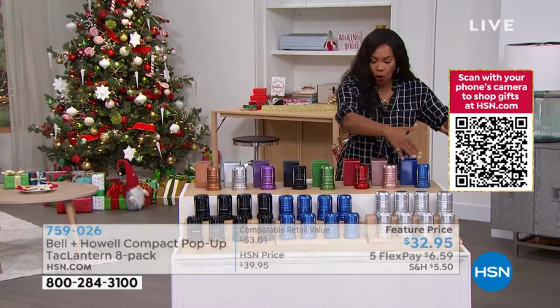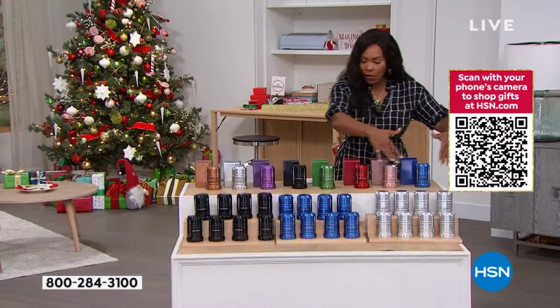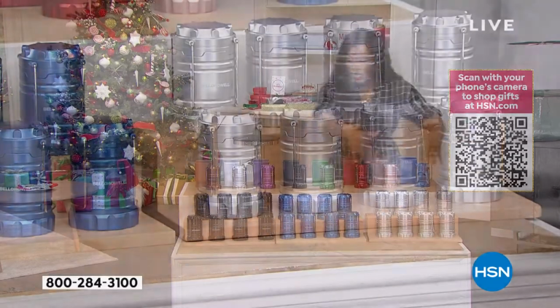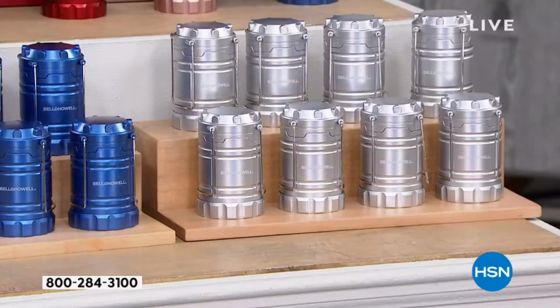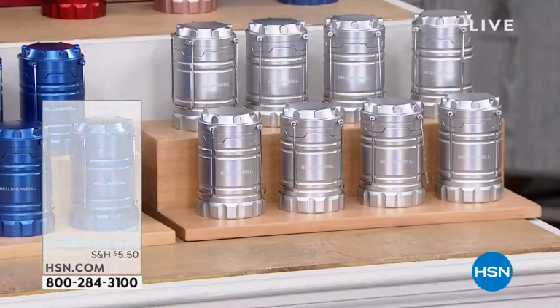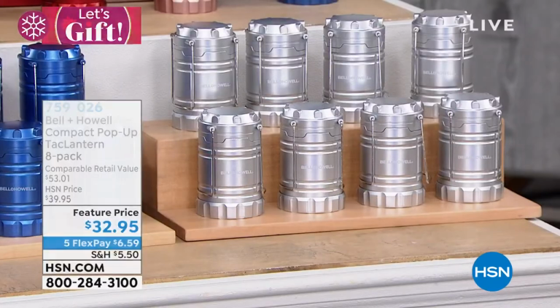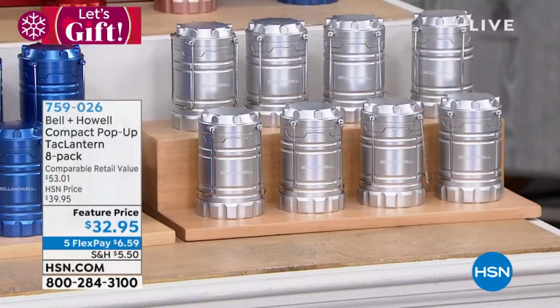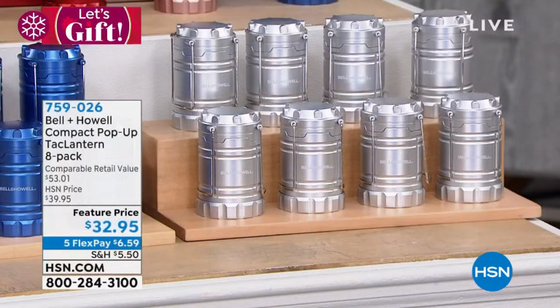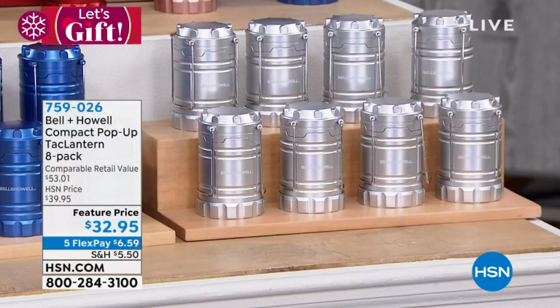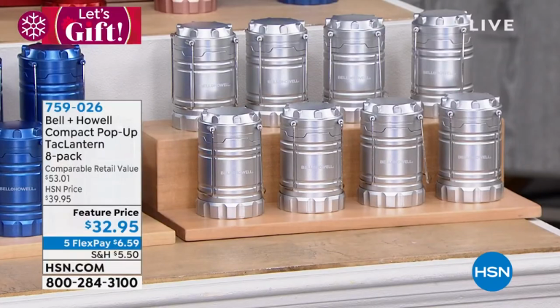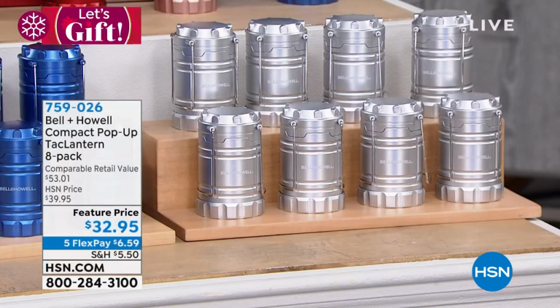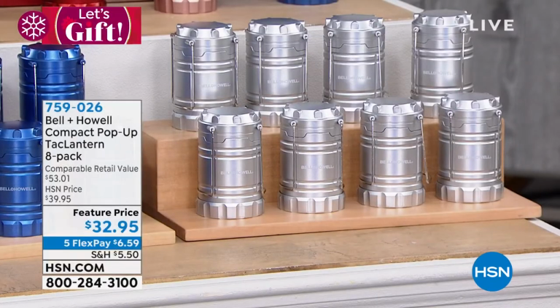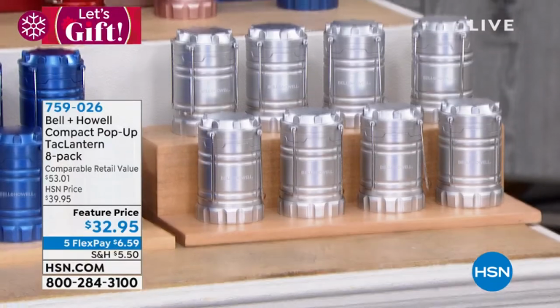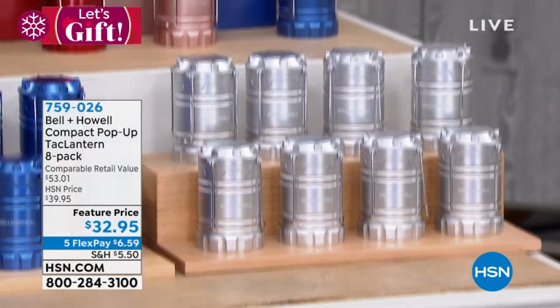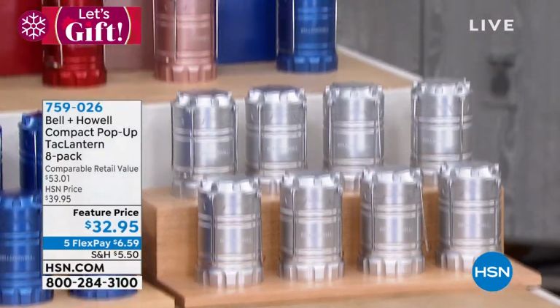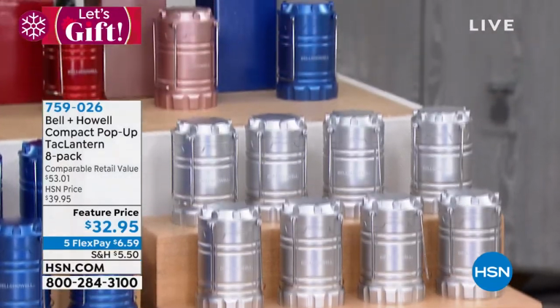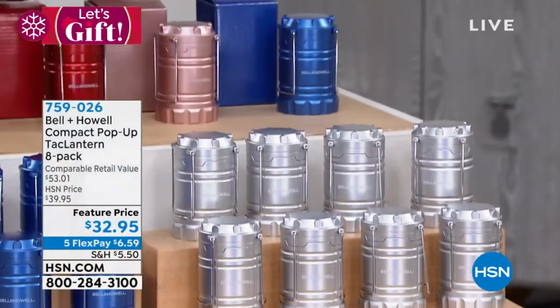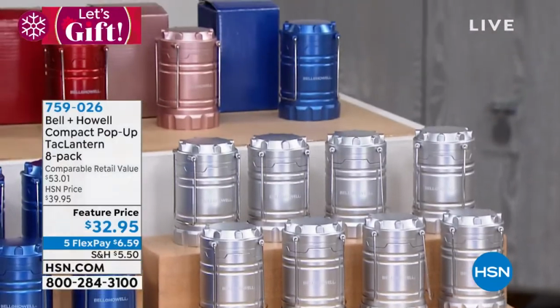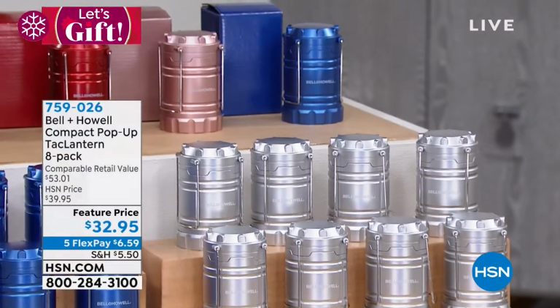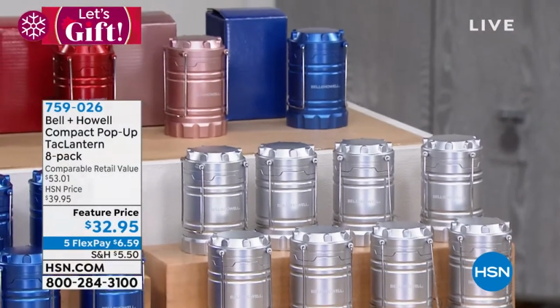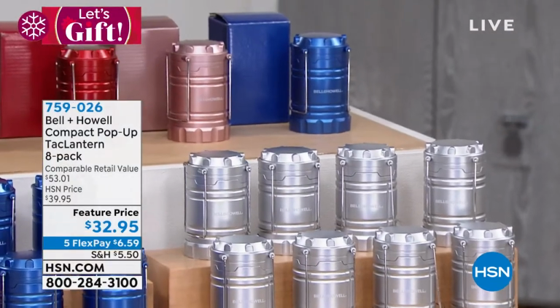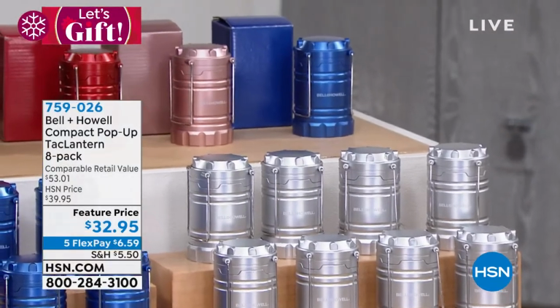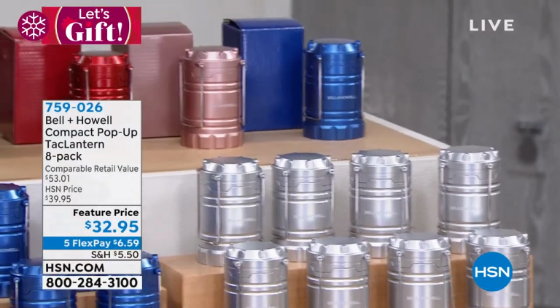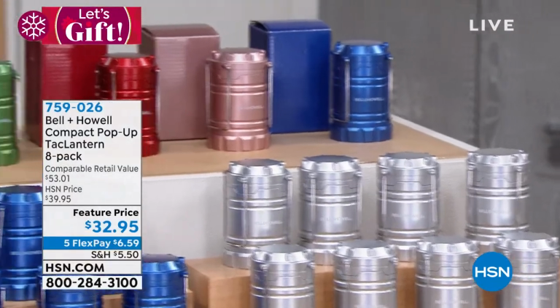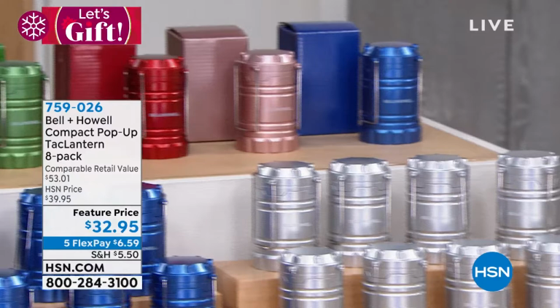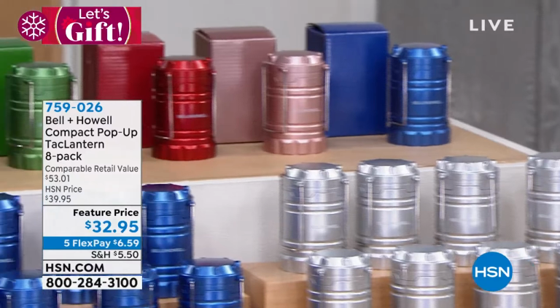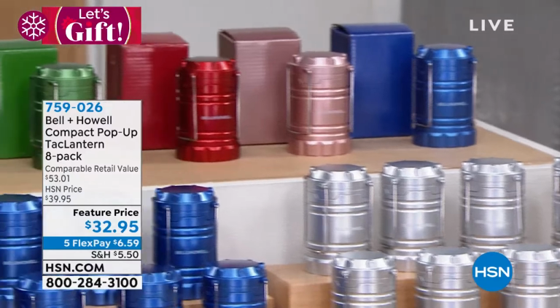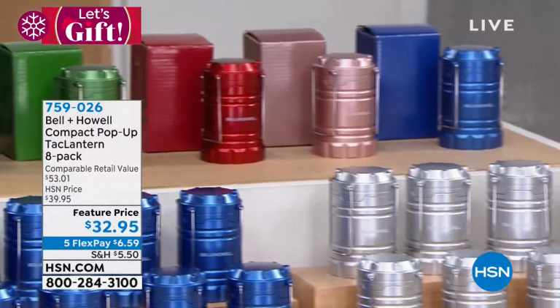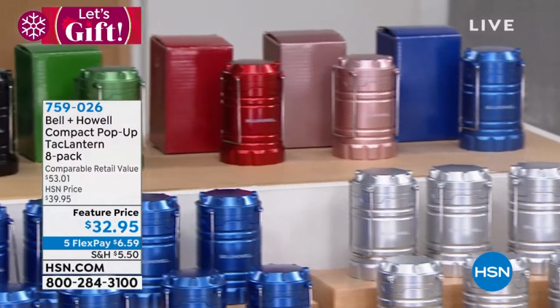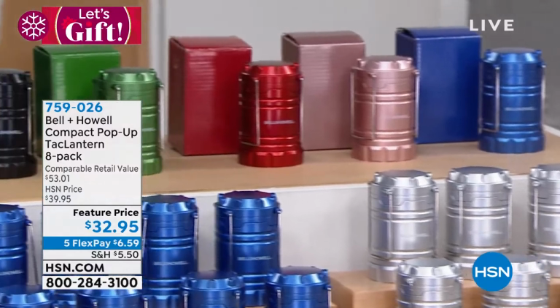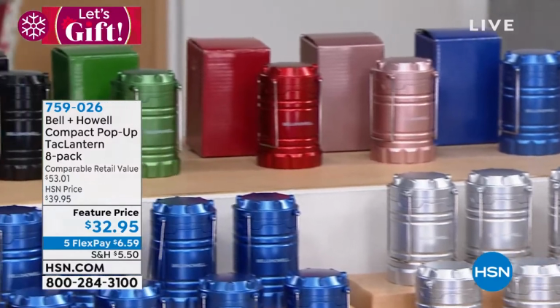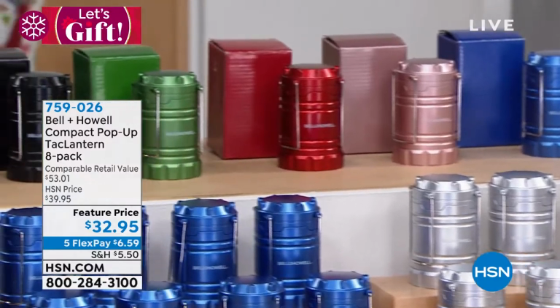Or you can get the variety pack where you're going to get blue, blush, red, green, black, purple, silver, and copper.